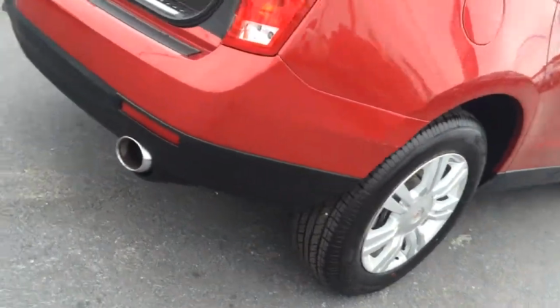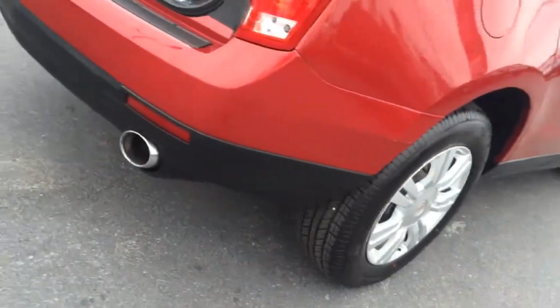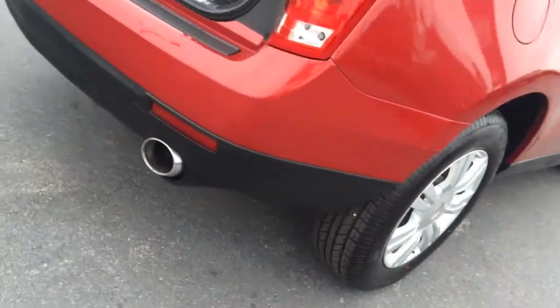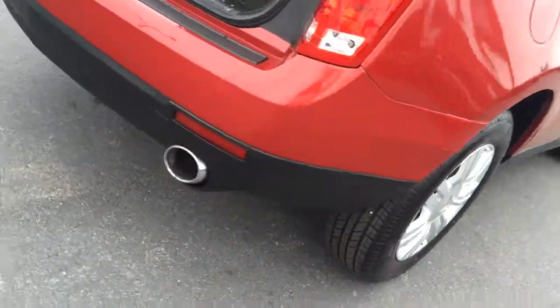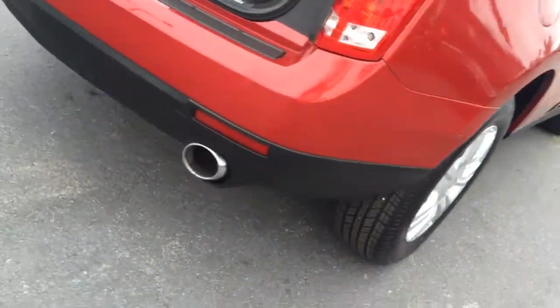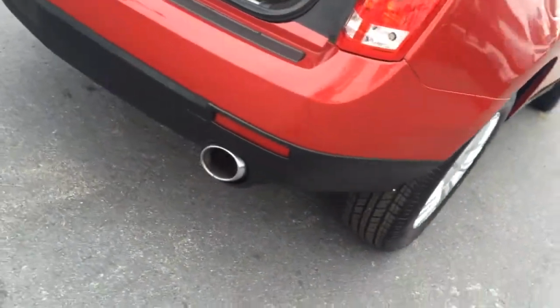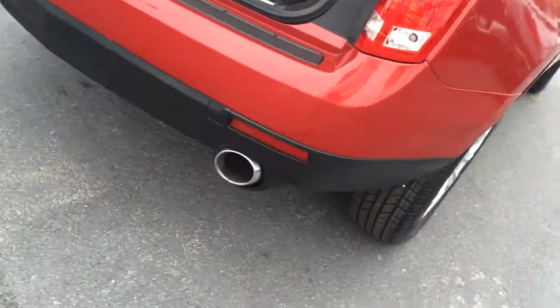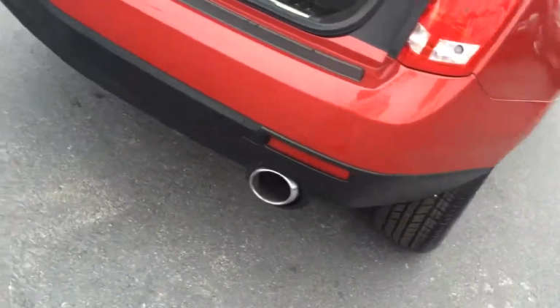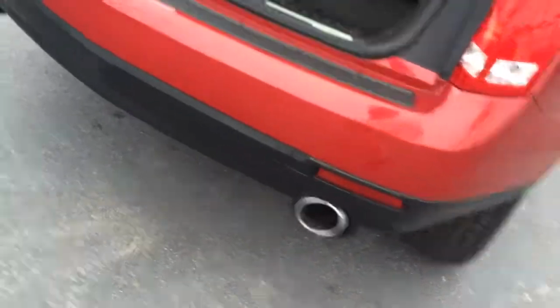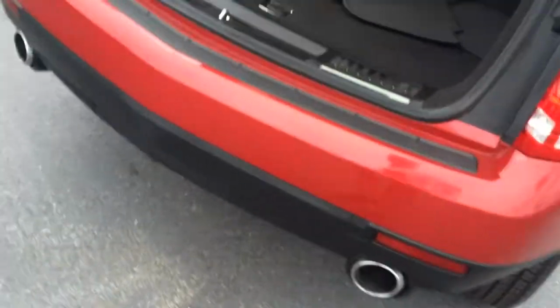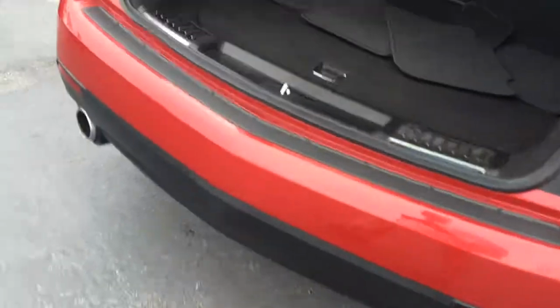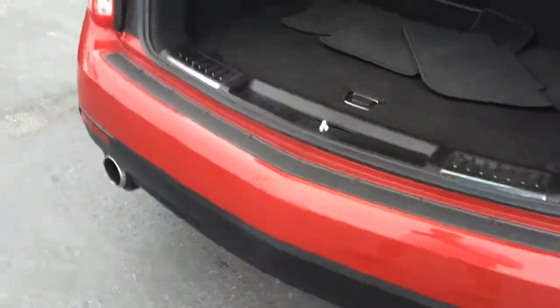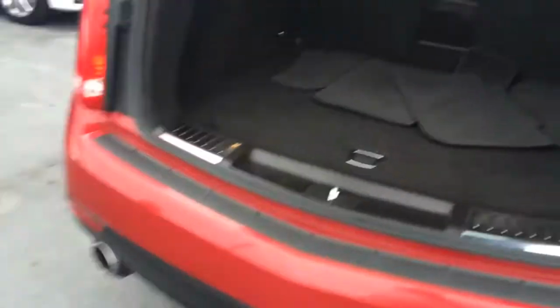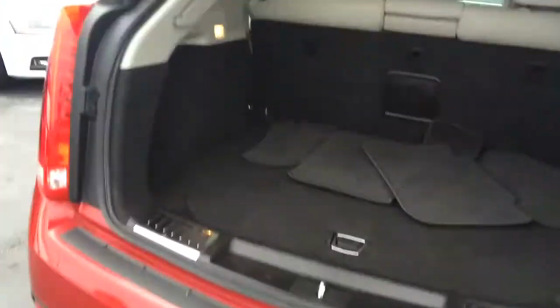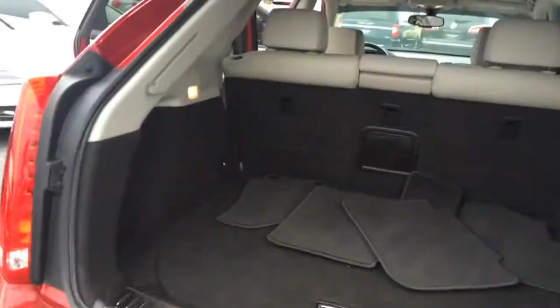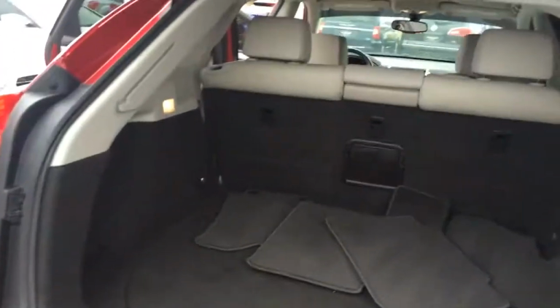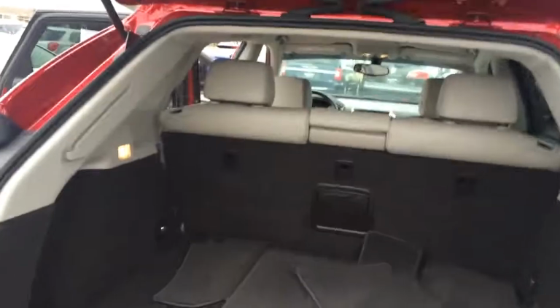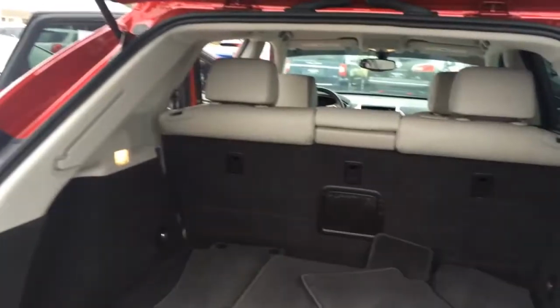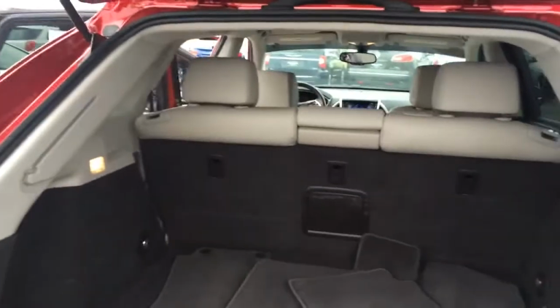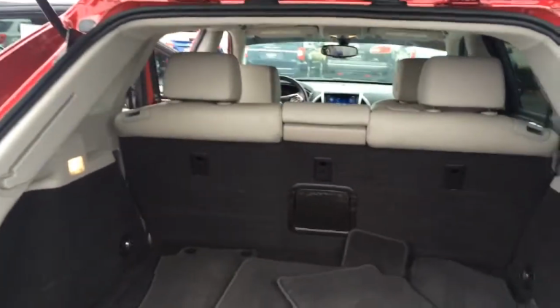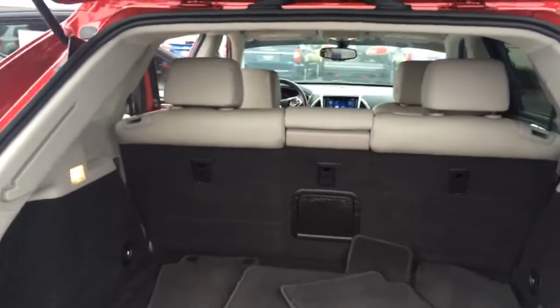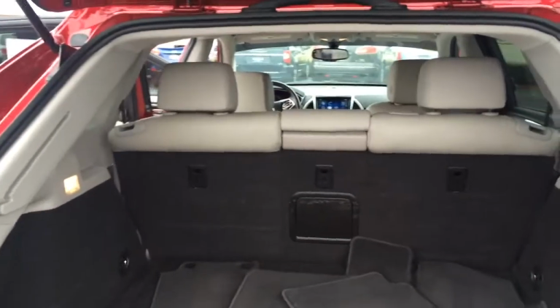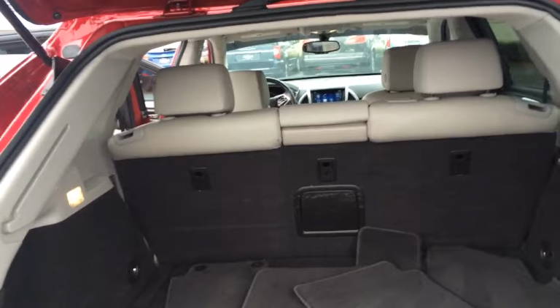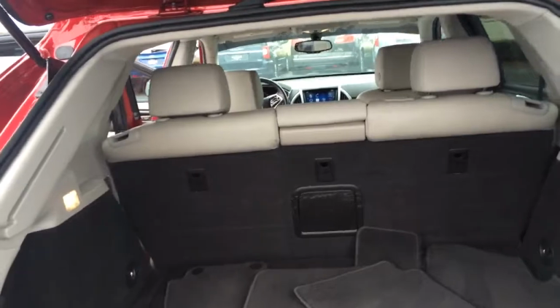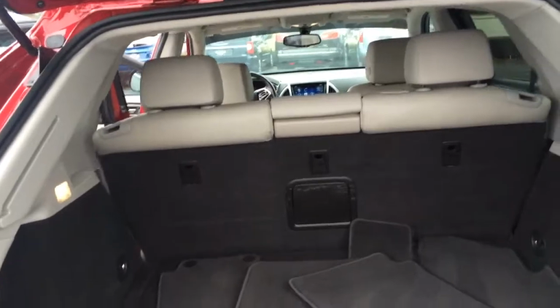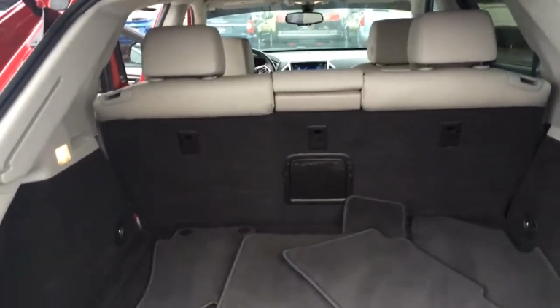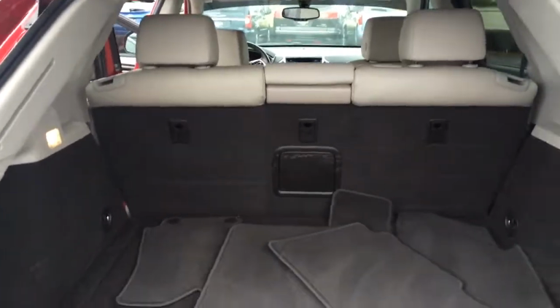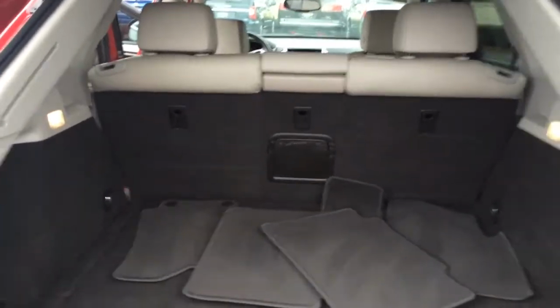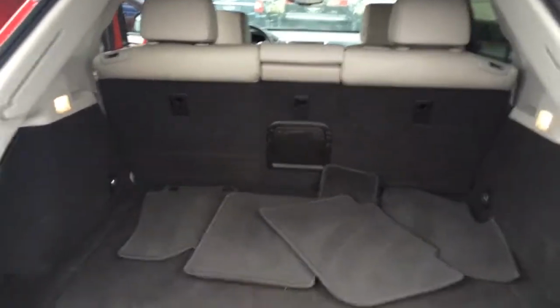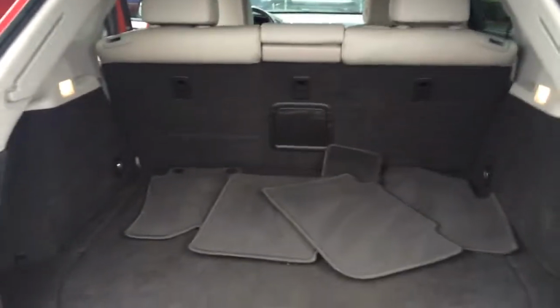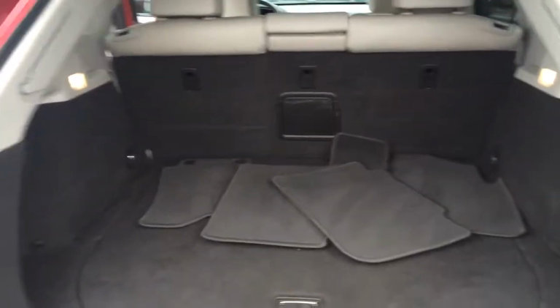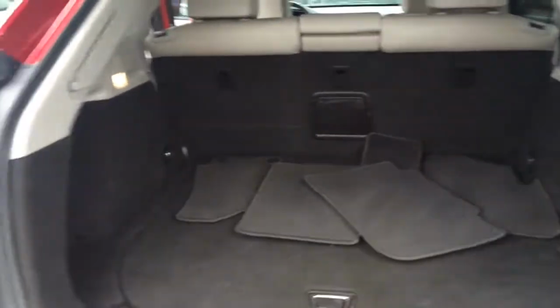Tires are excellent. Plenty of space back here in the back for storage.